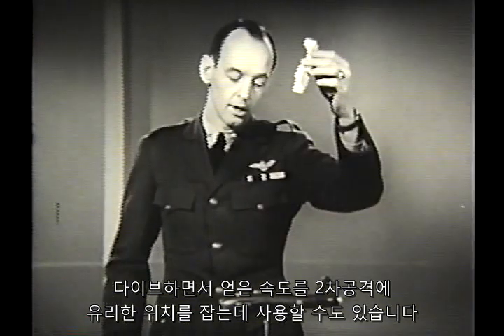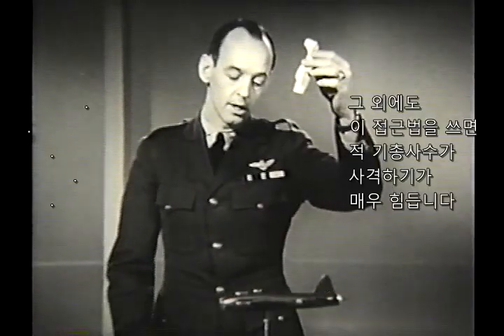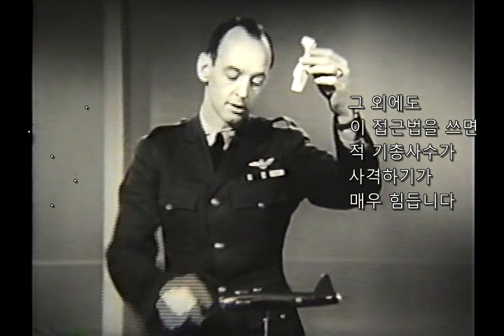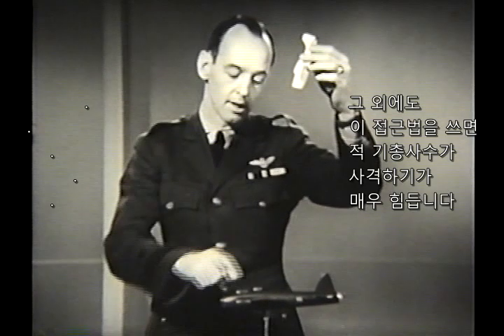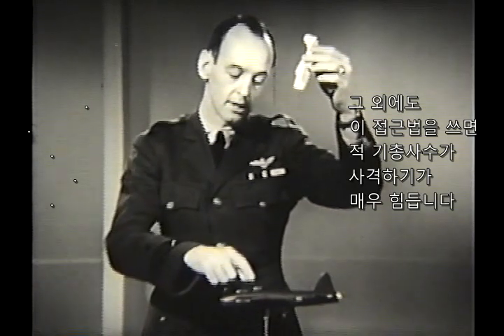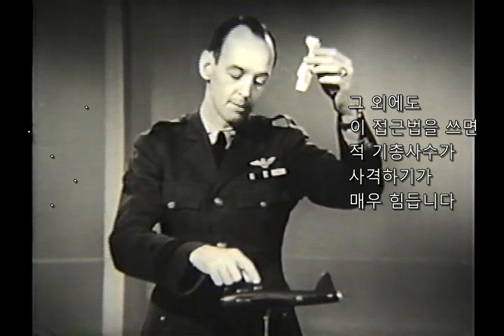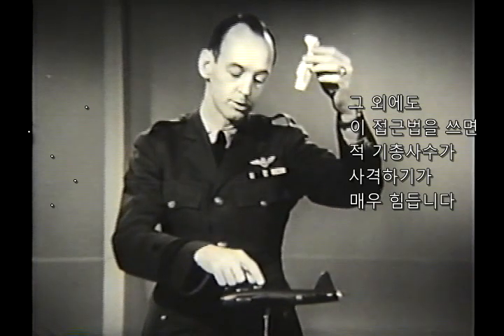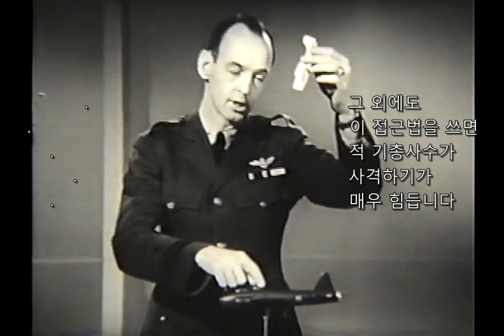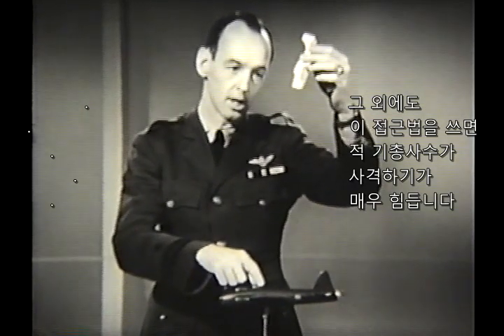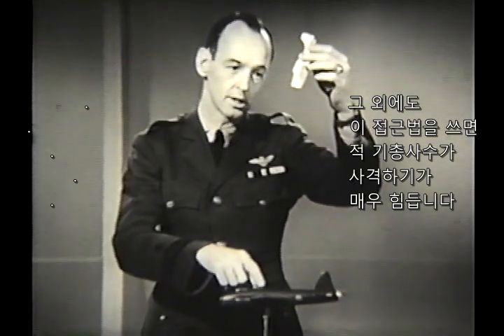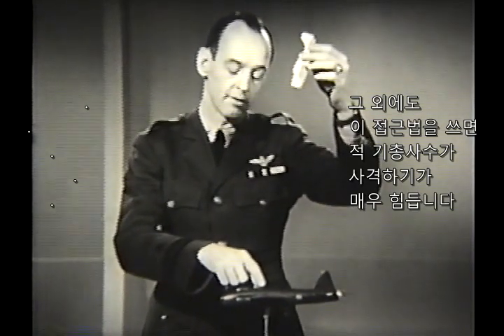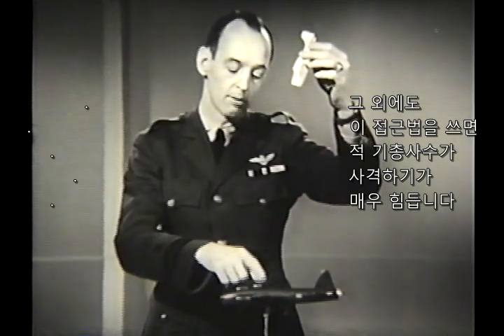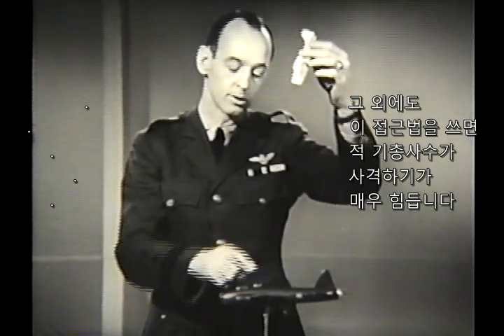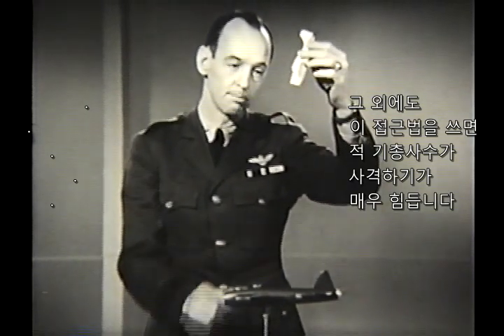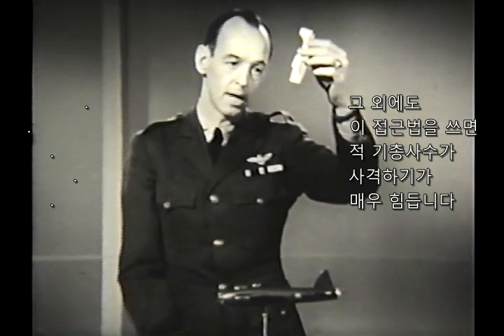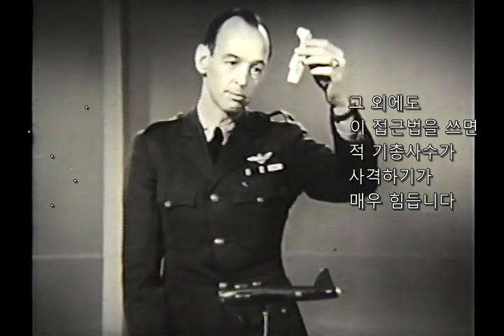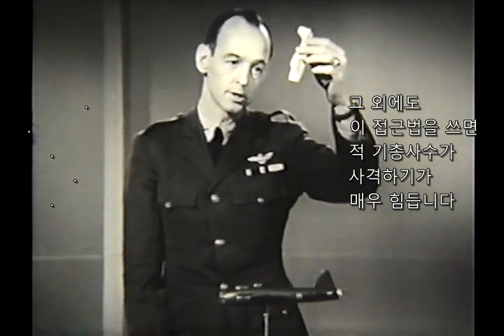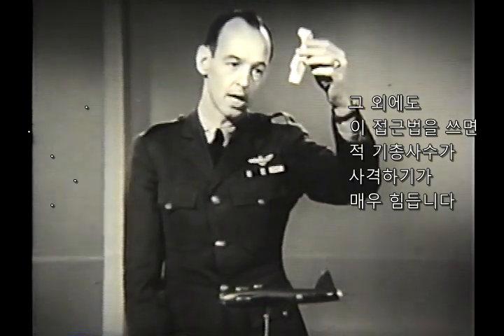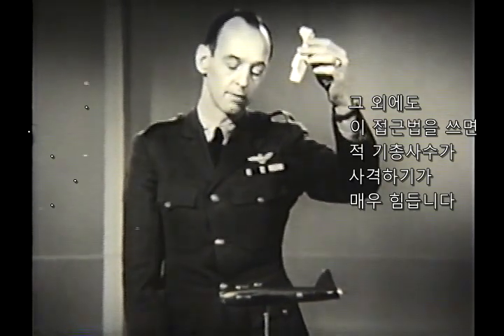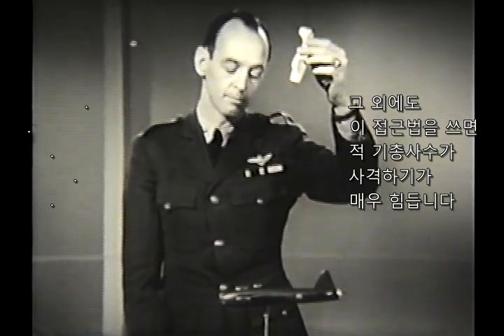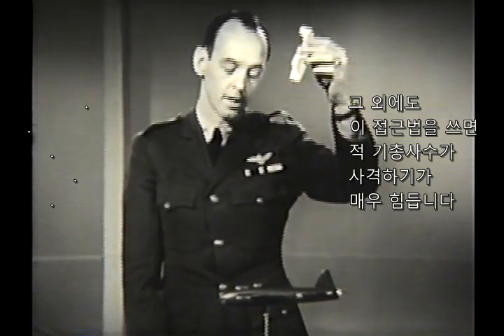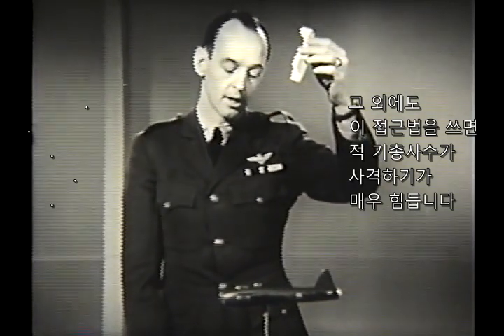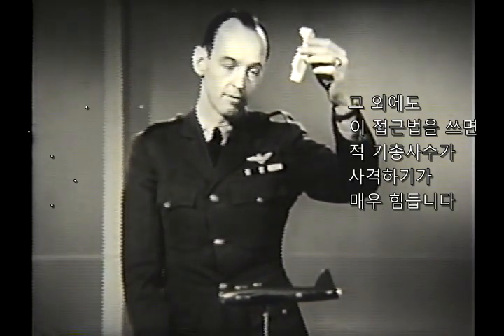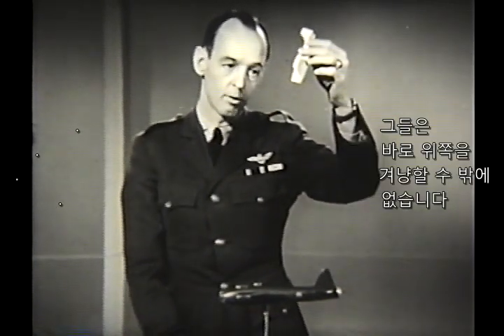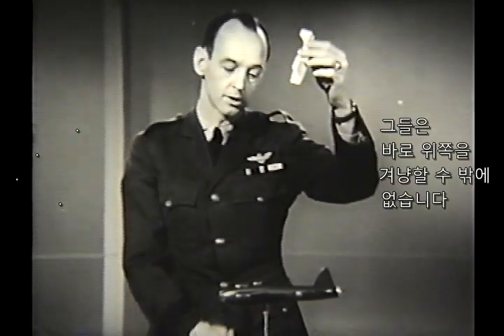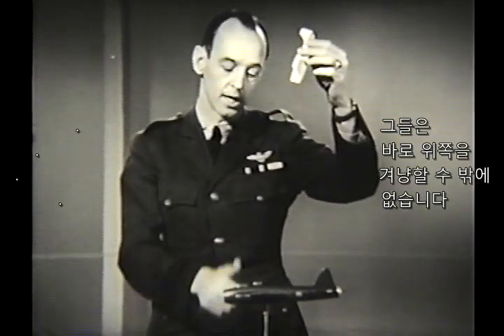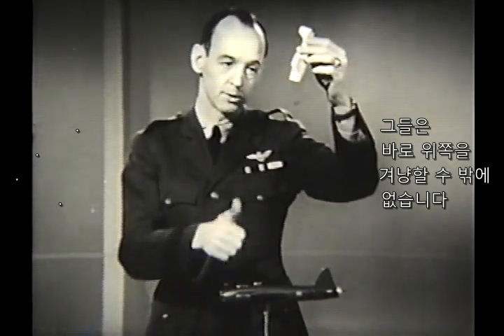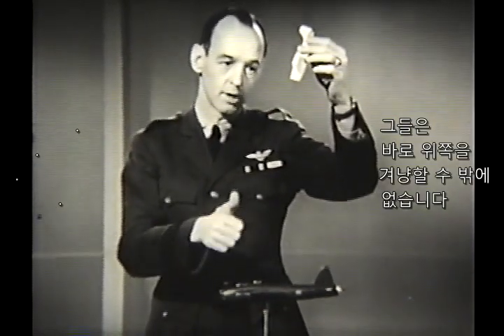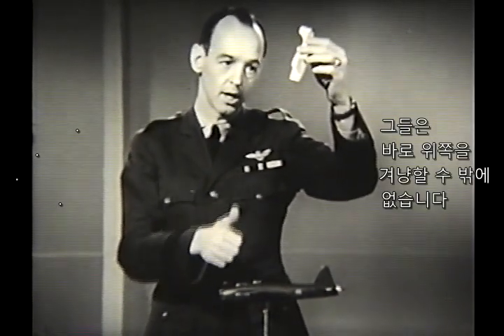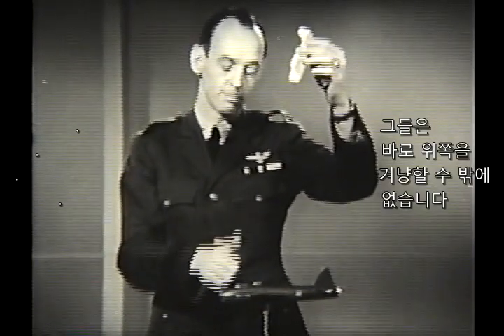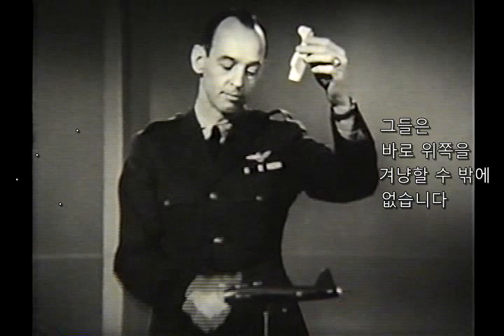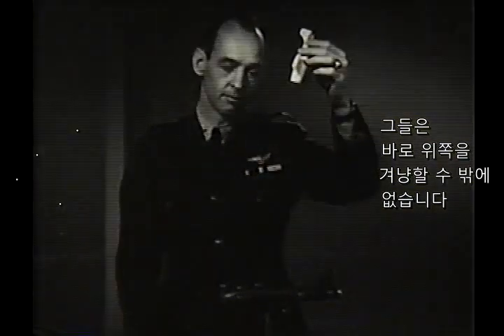In addition to that, the opposing gunners have an almost impossible shot. They are forced to aim straight up.